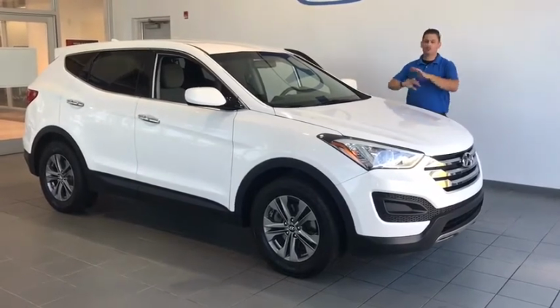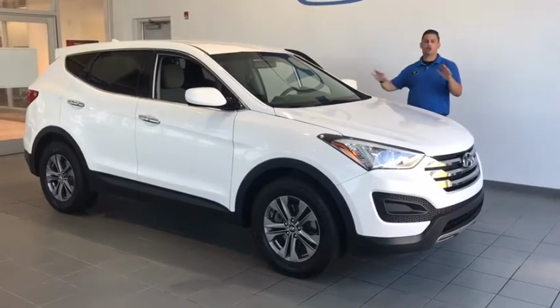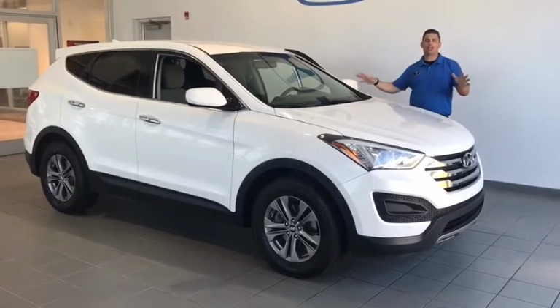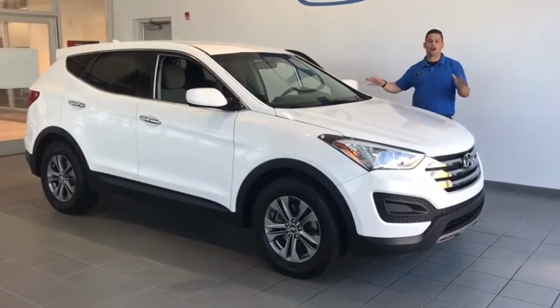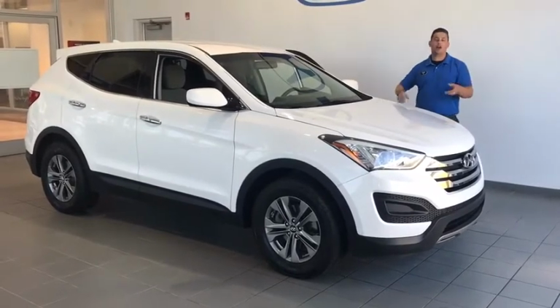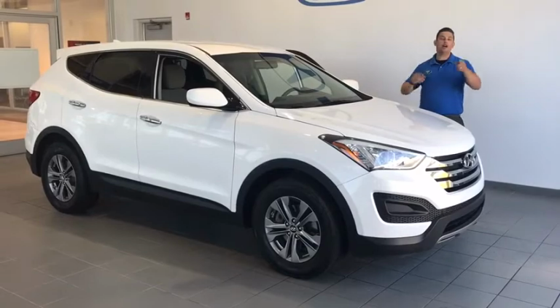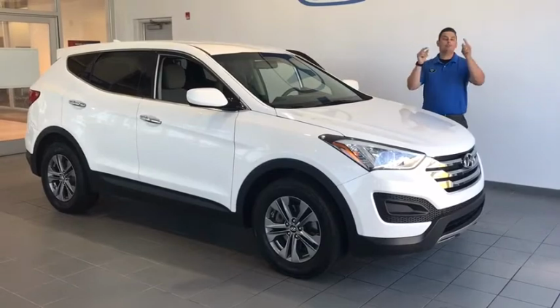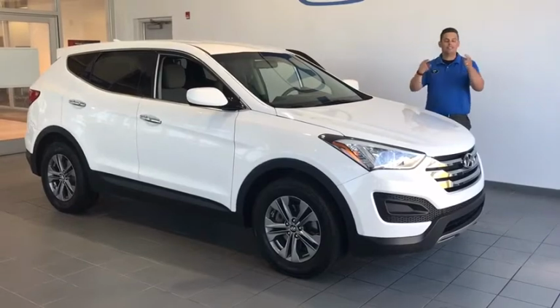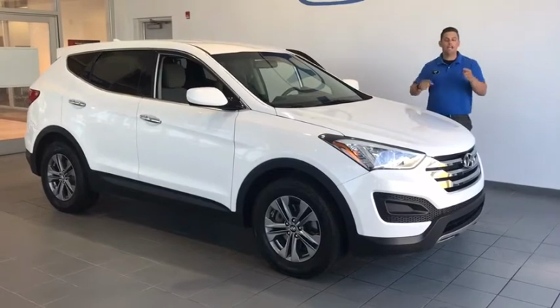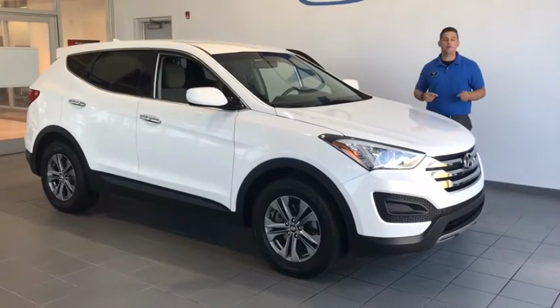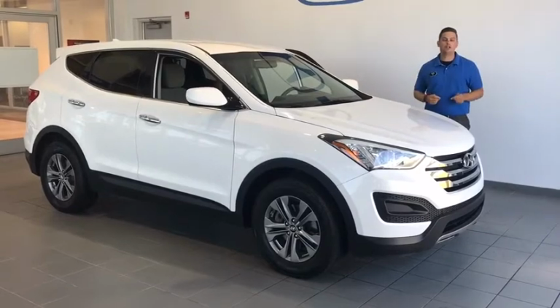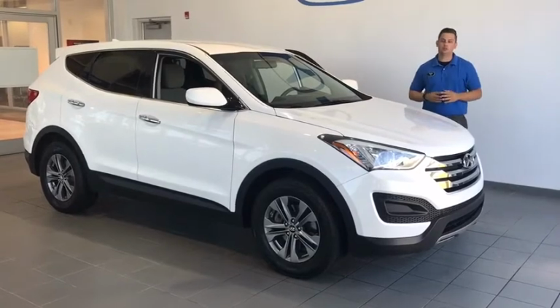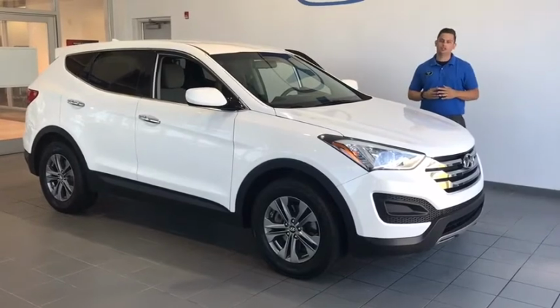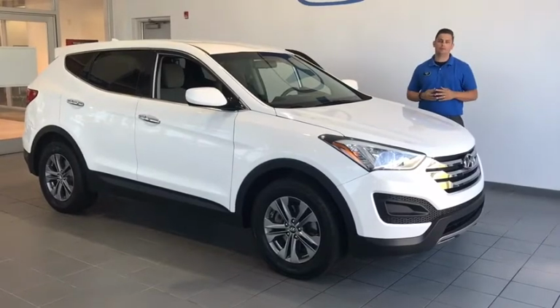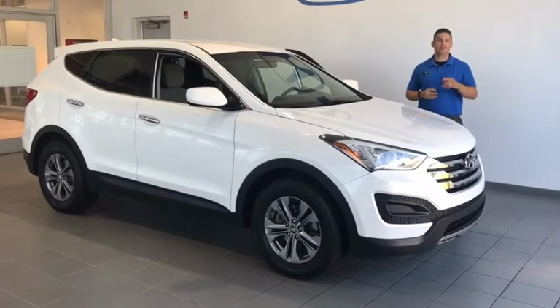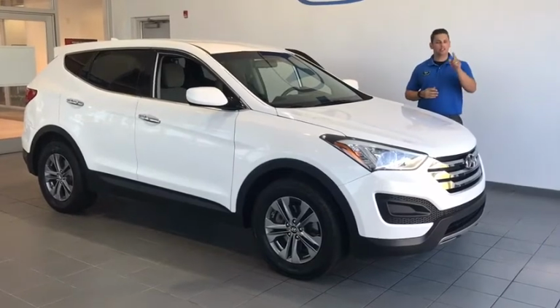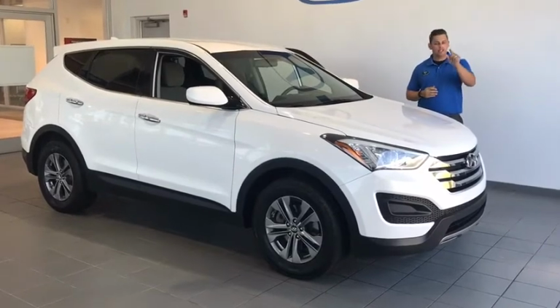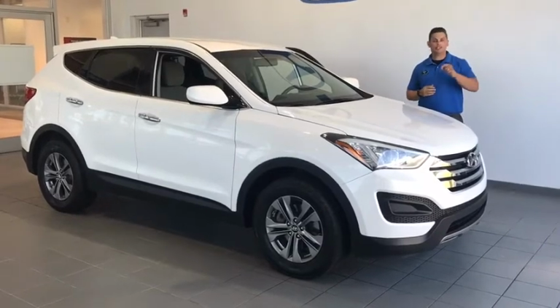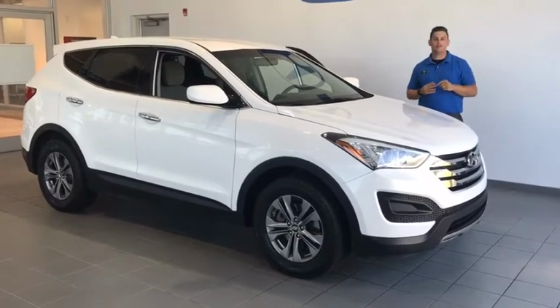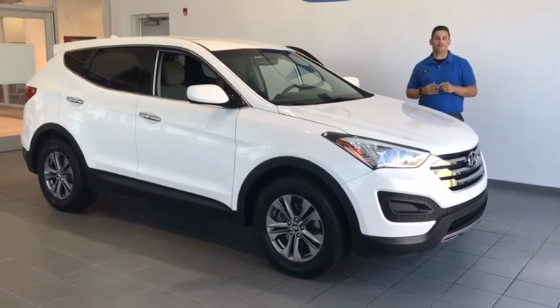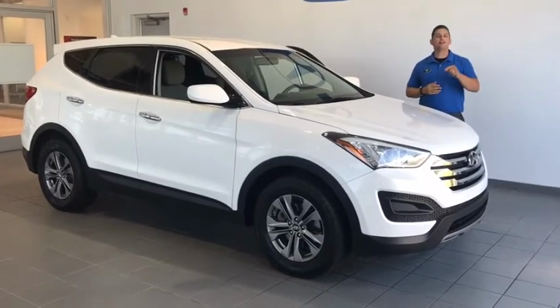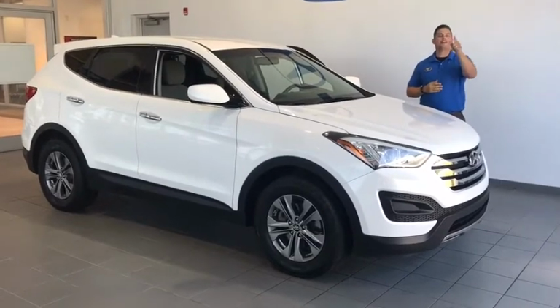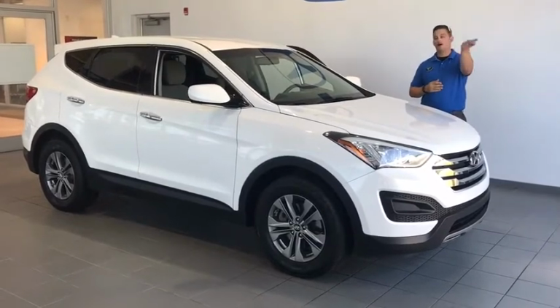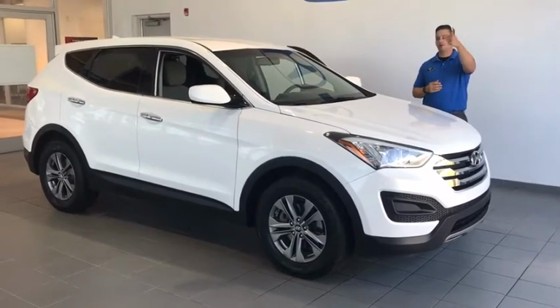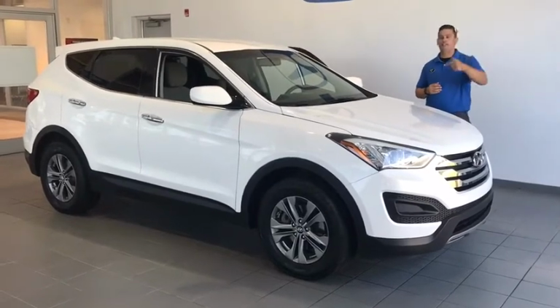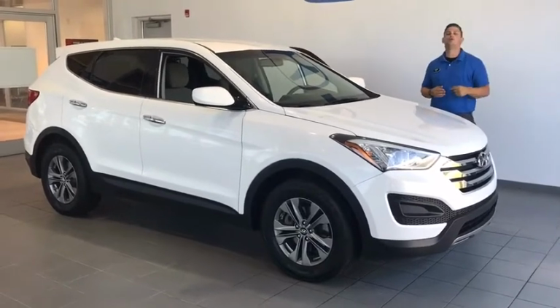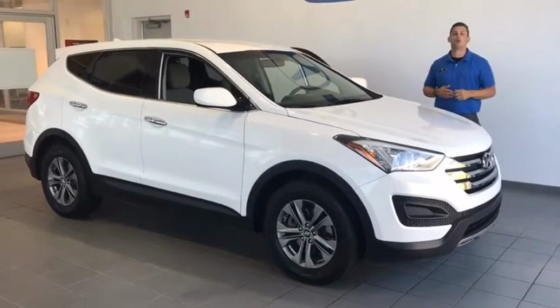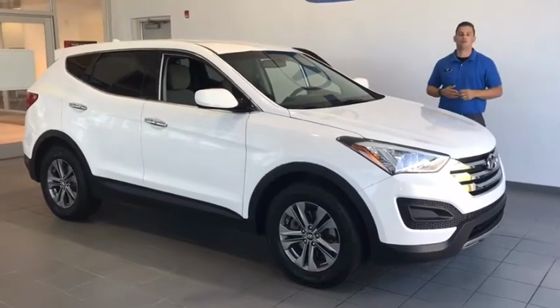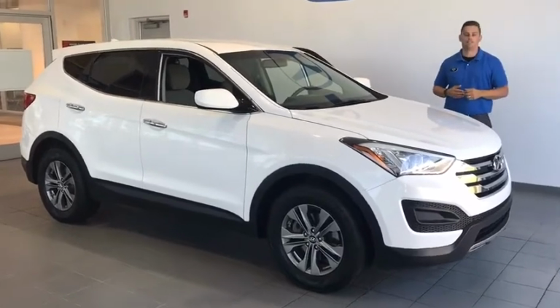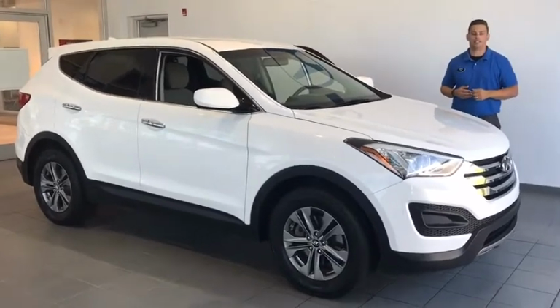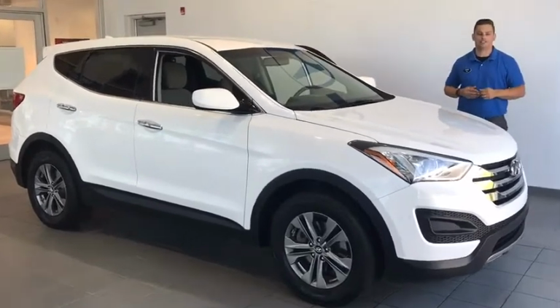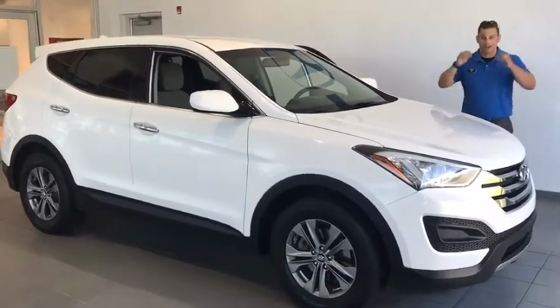This is a great car, but today we're going to do something a little different. Come on Ricky, we're going for a test drive.